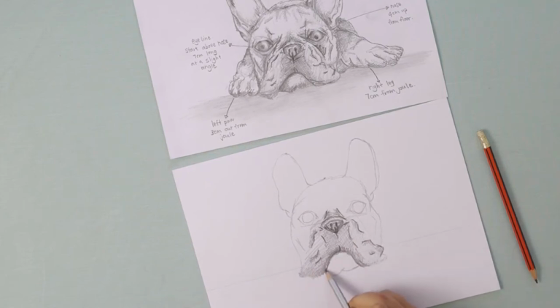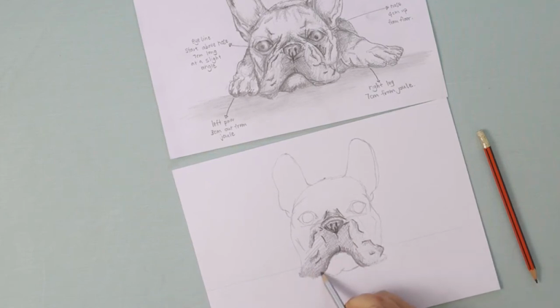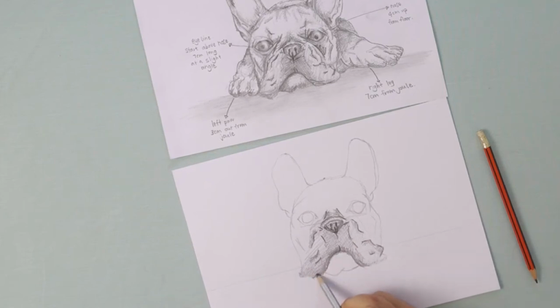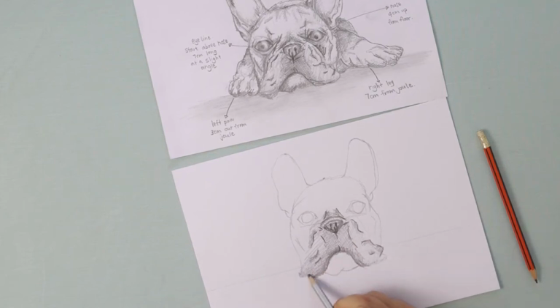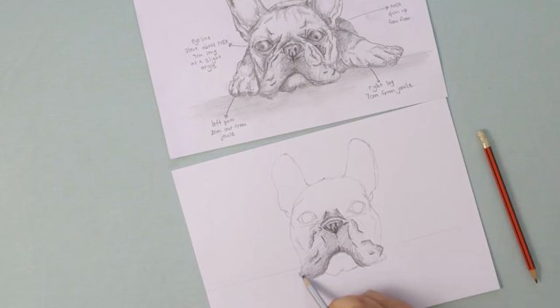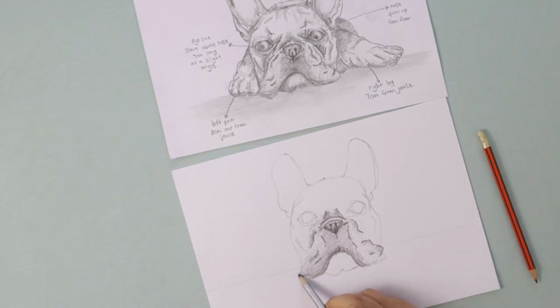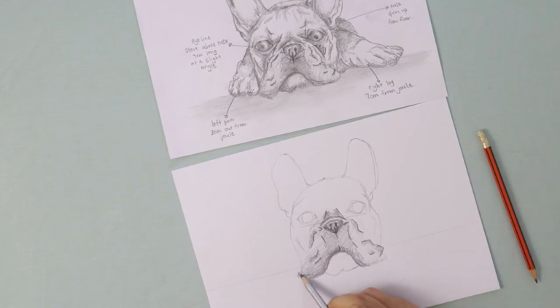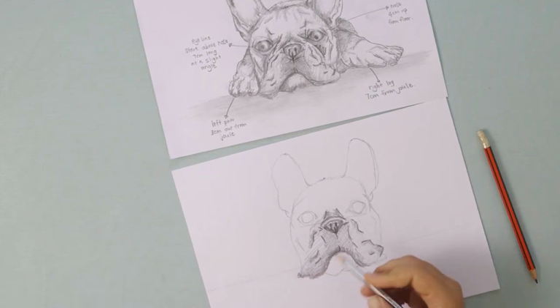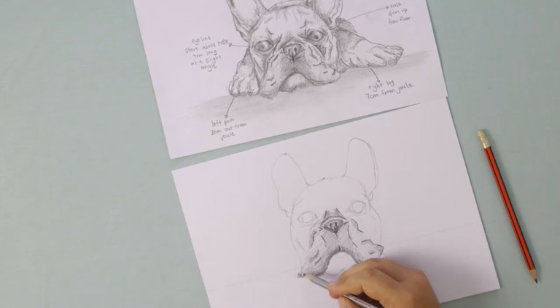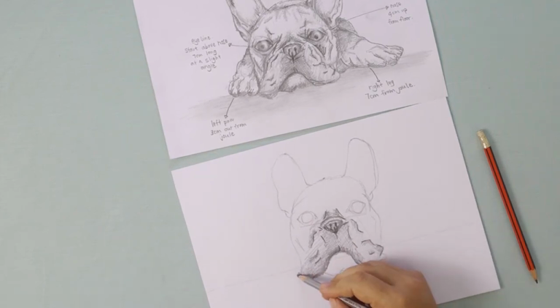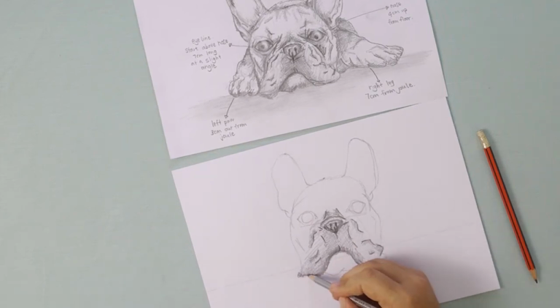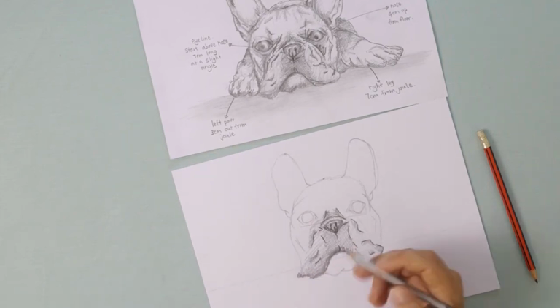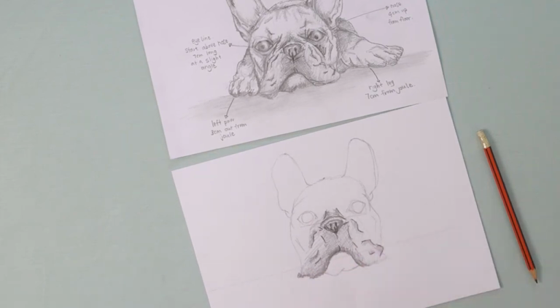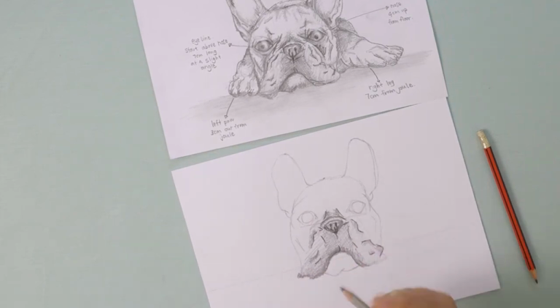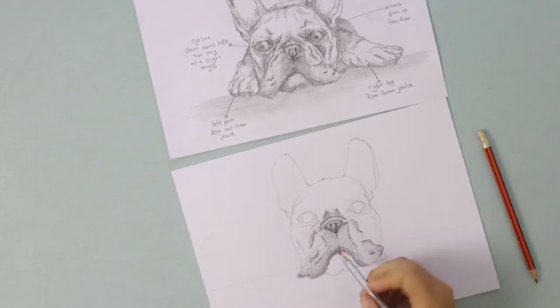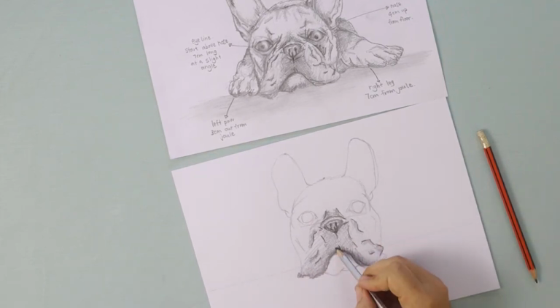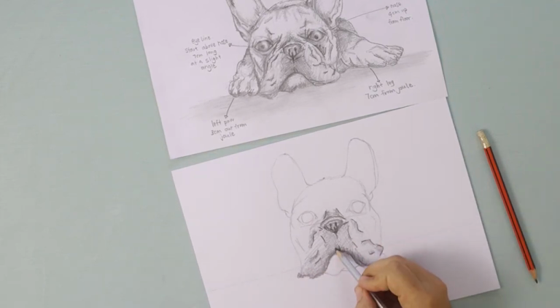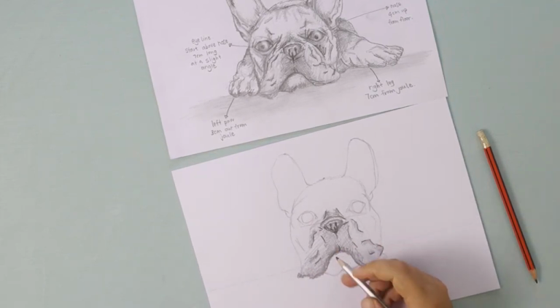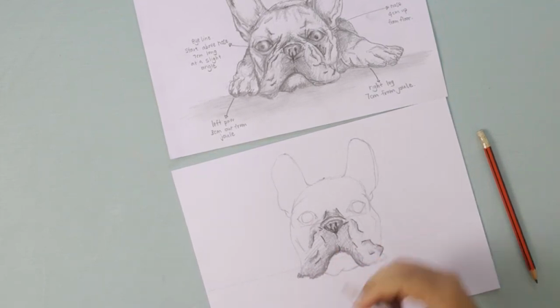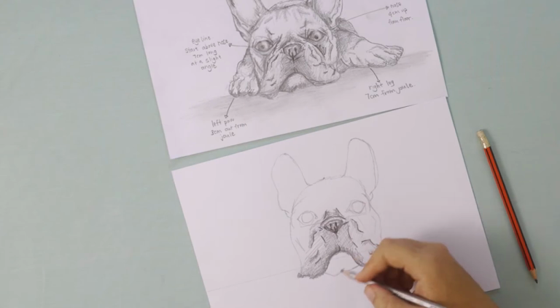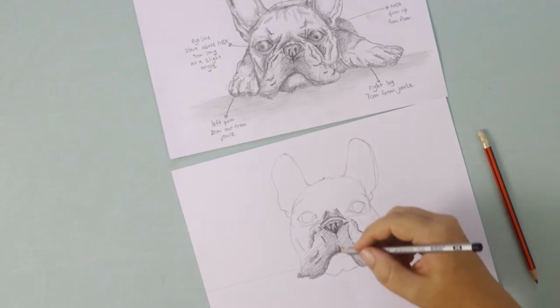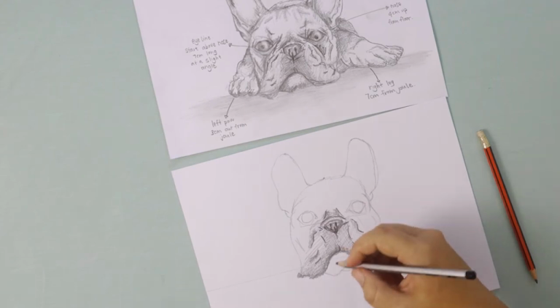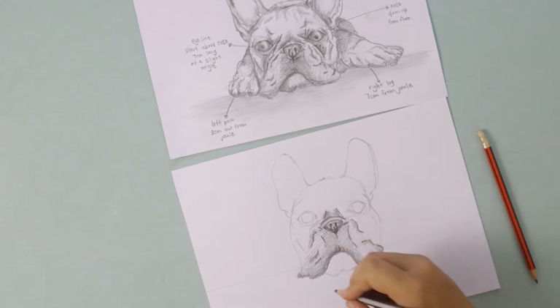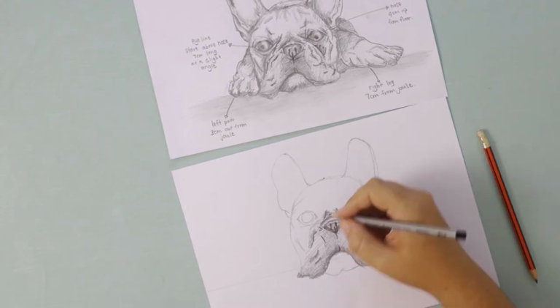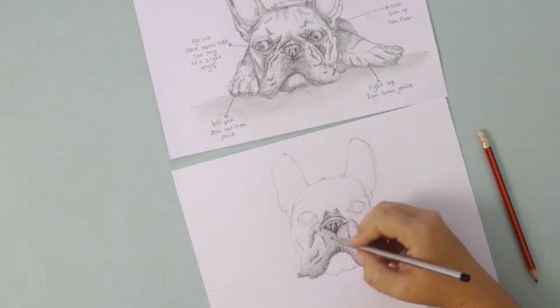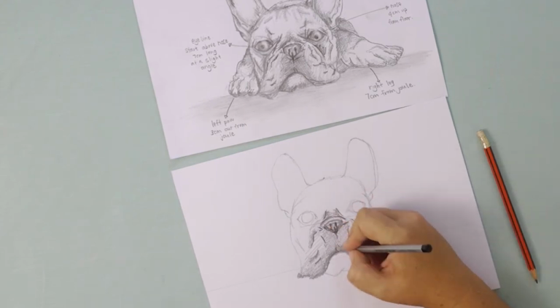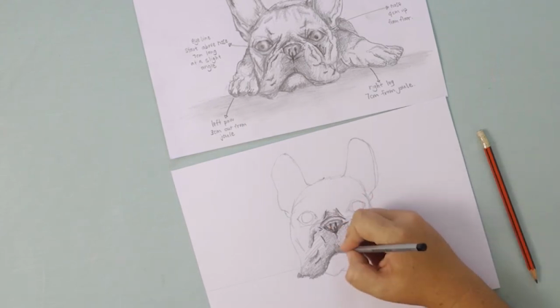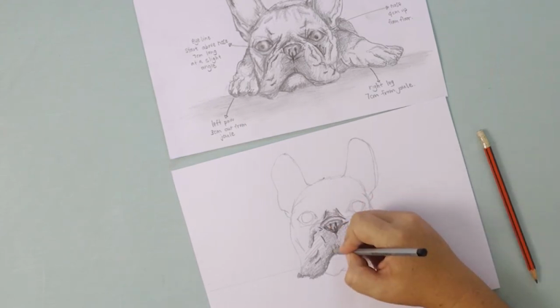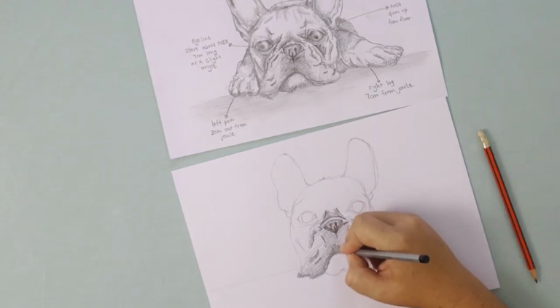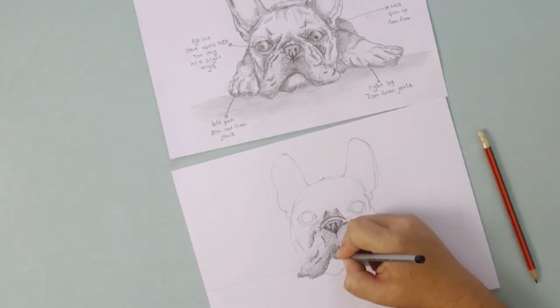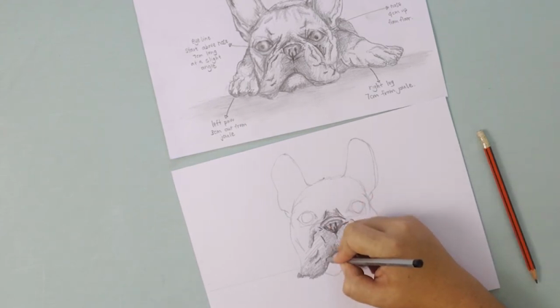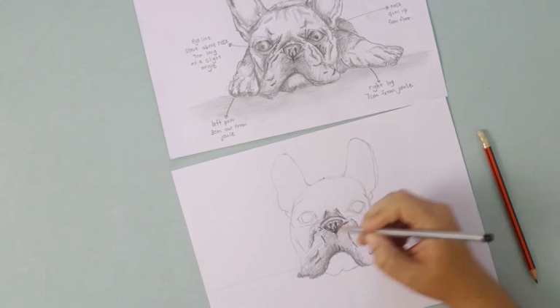Sketching is a process — when you shade you can't get it right the first time. It's something you need to work on and keep going back to as your picture progresses.